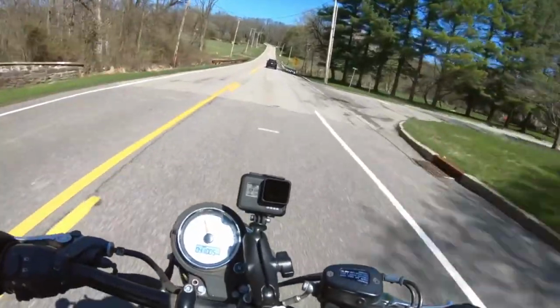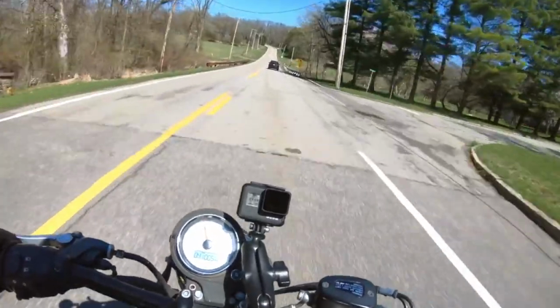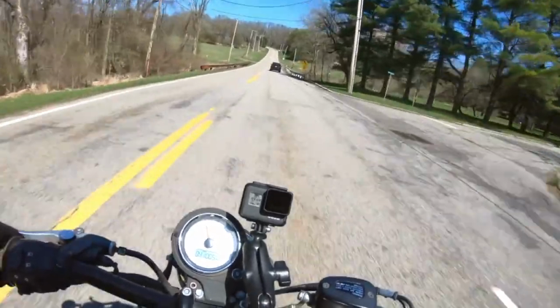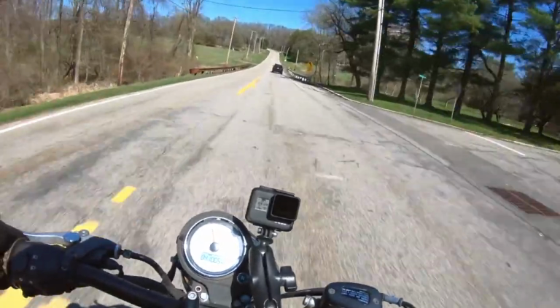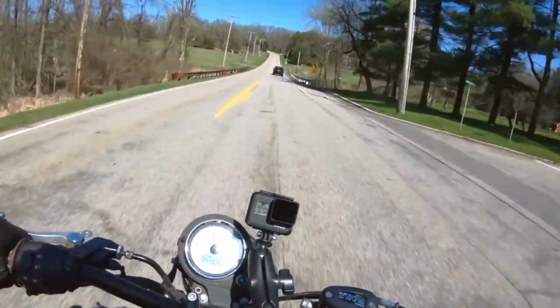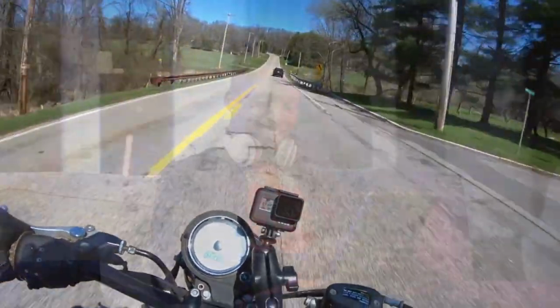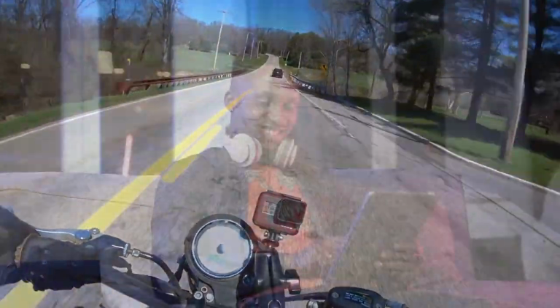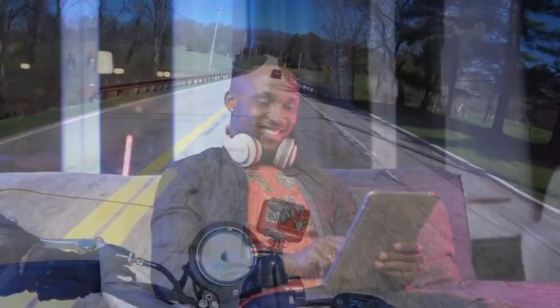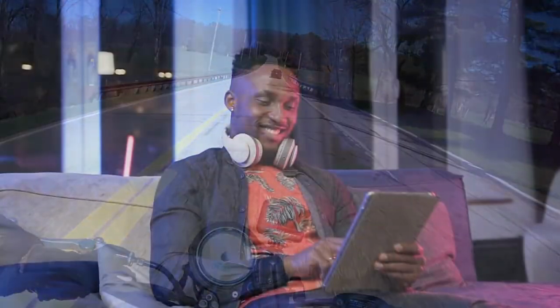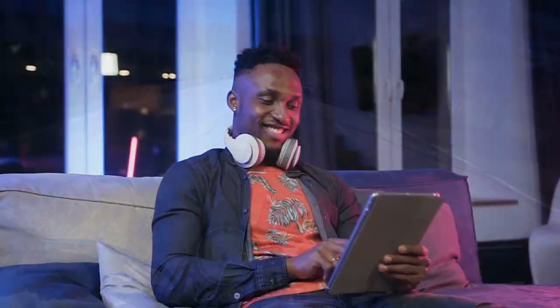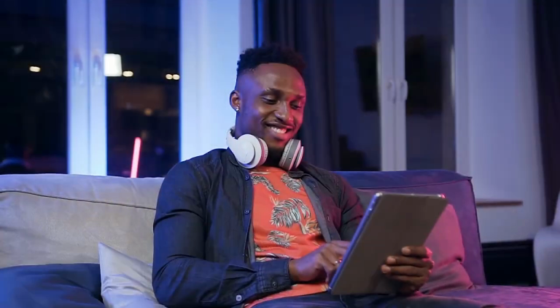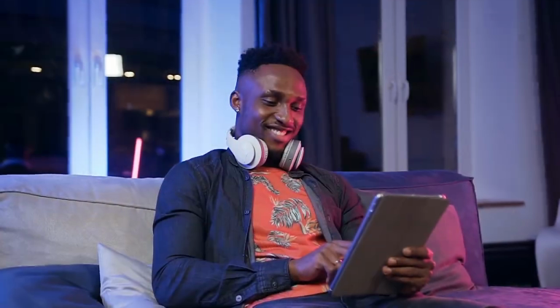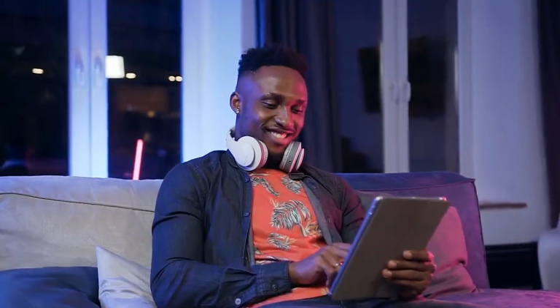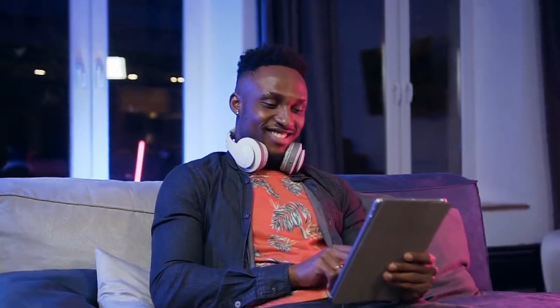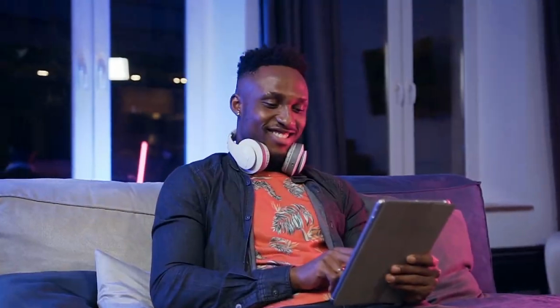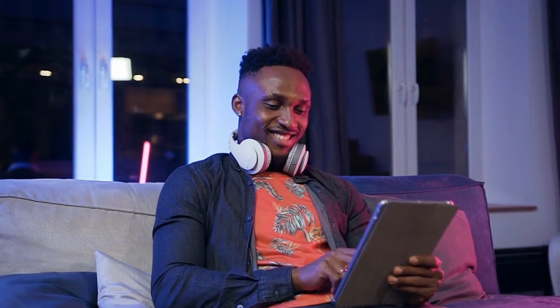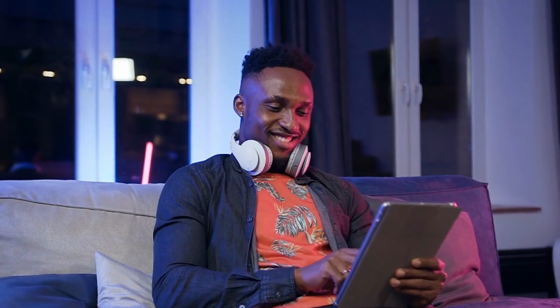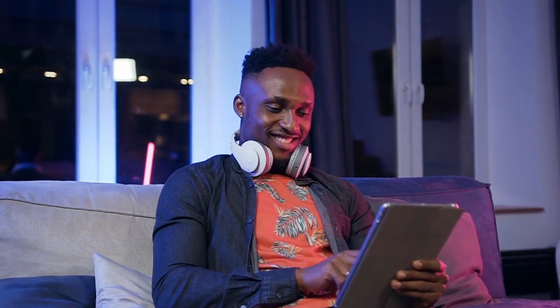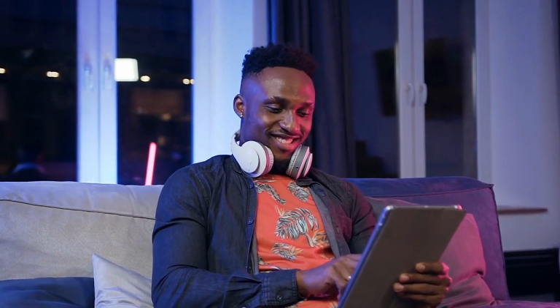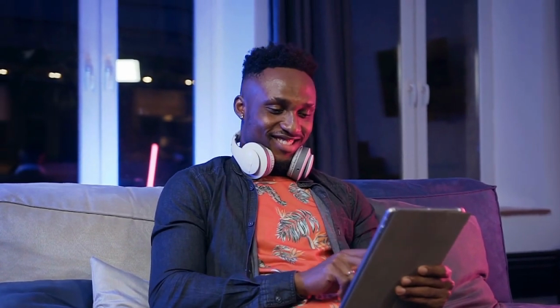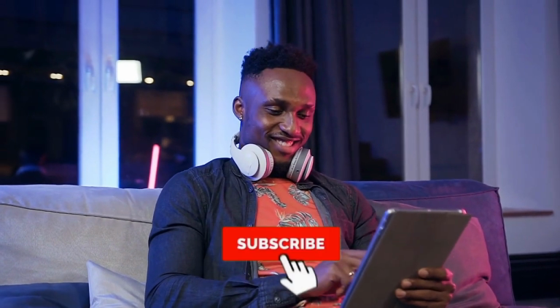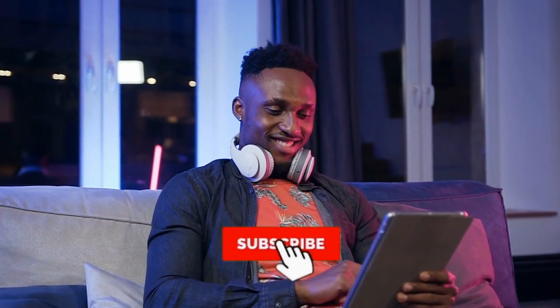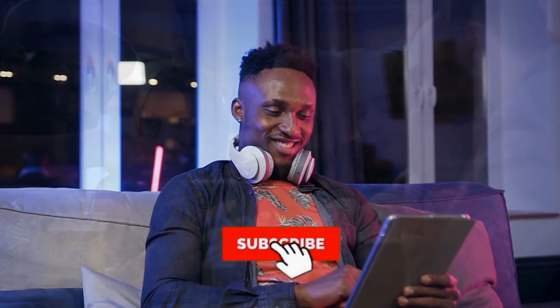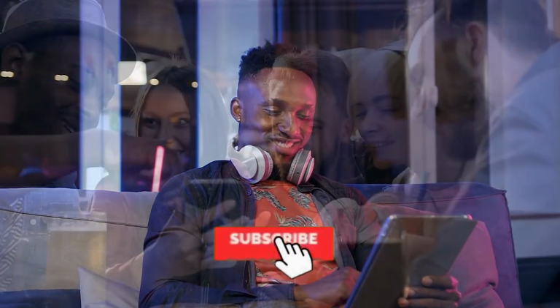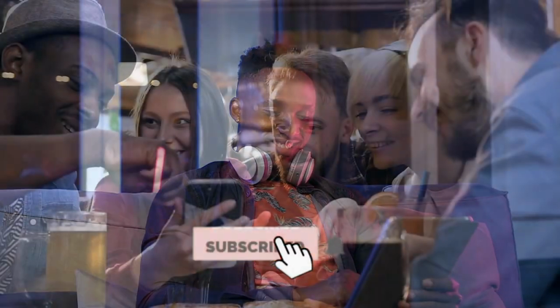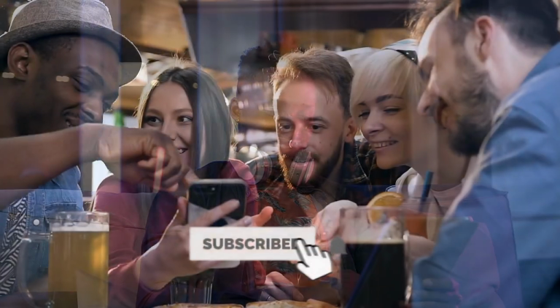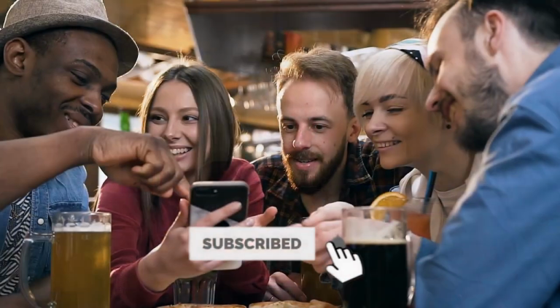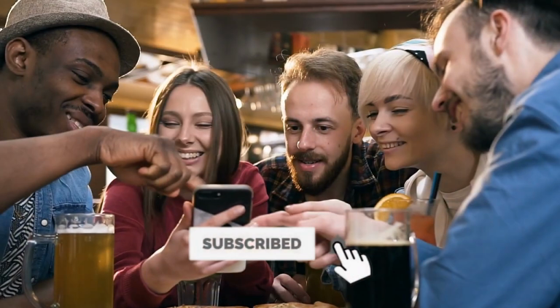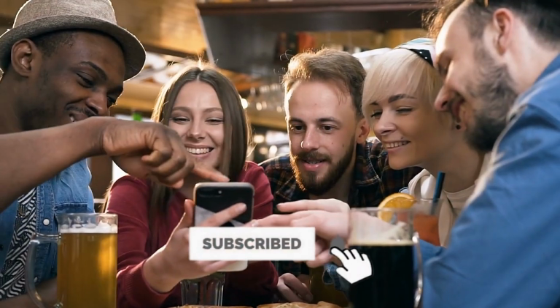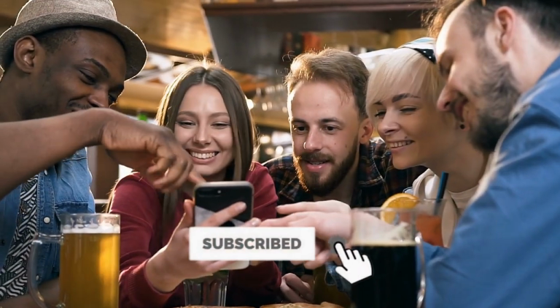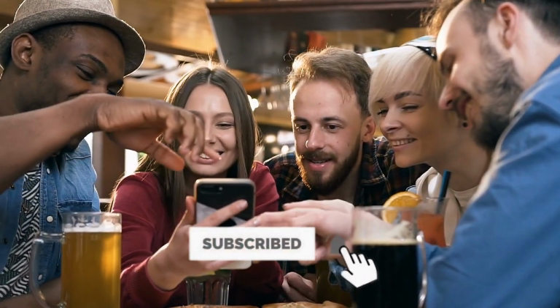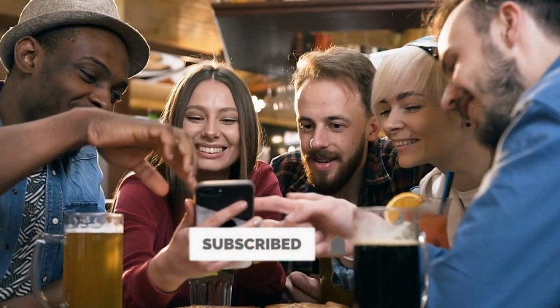I hope you guys enjoyed this episode. Thank you so much for watching, and do not forget to subscribe and hit the bell button.